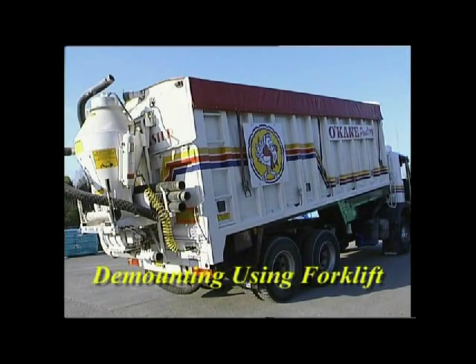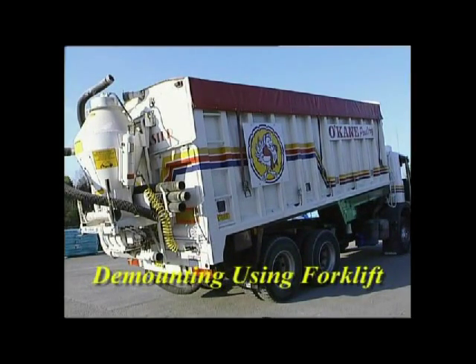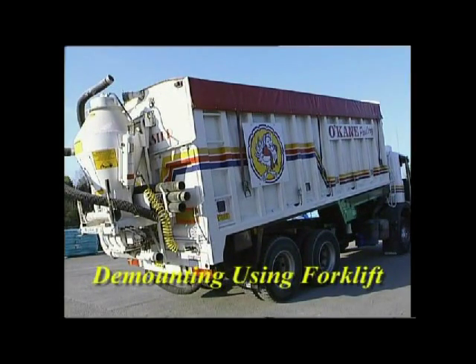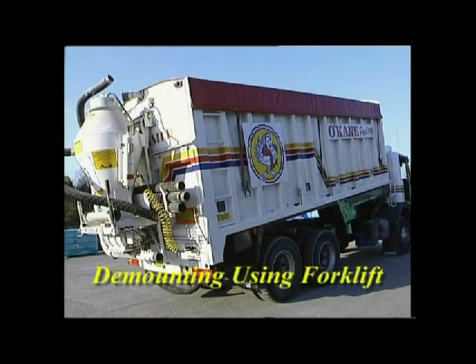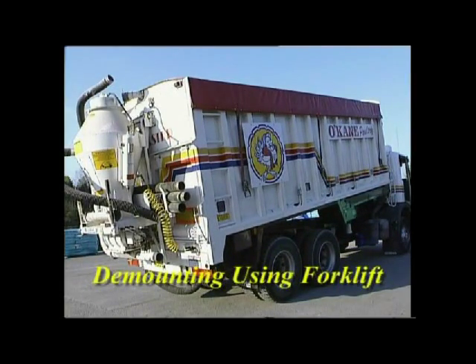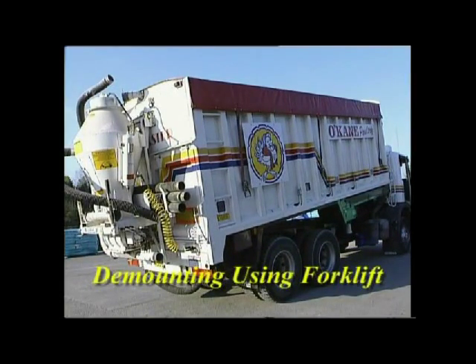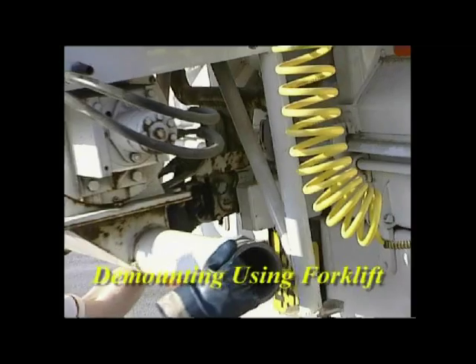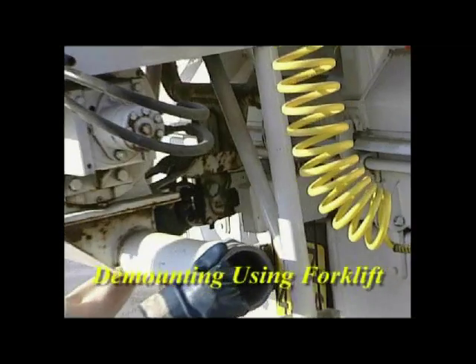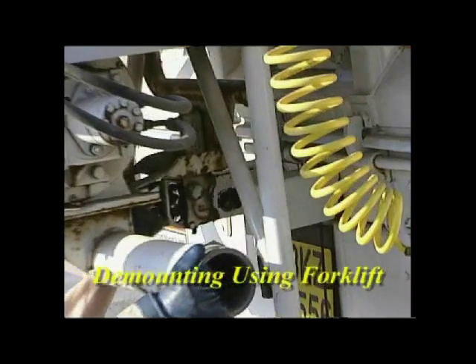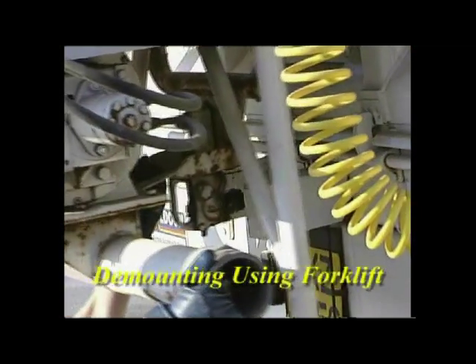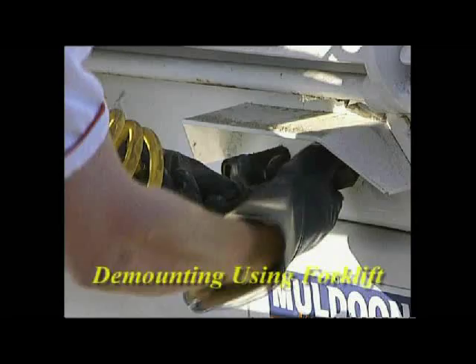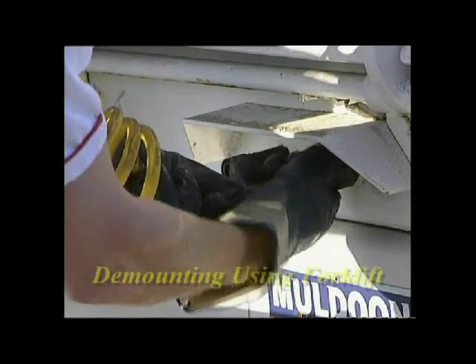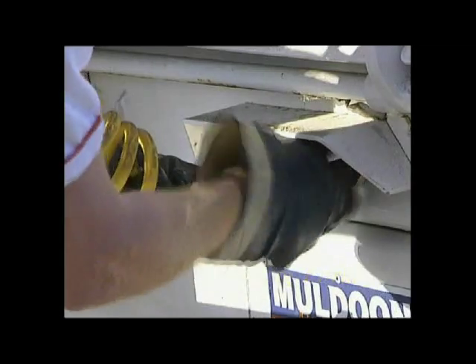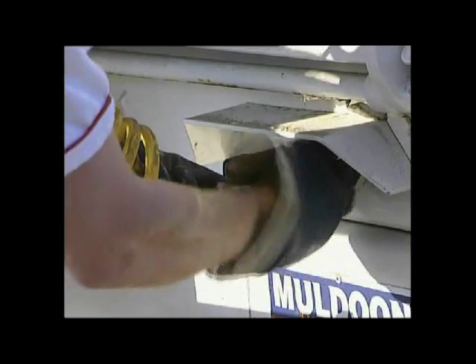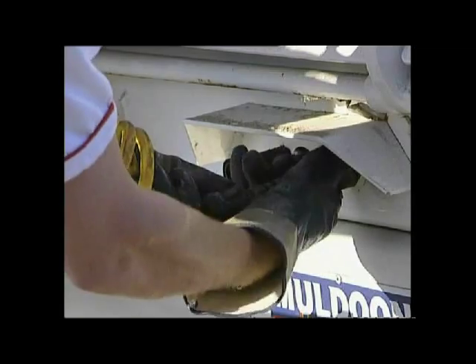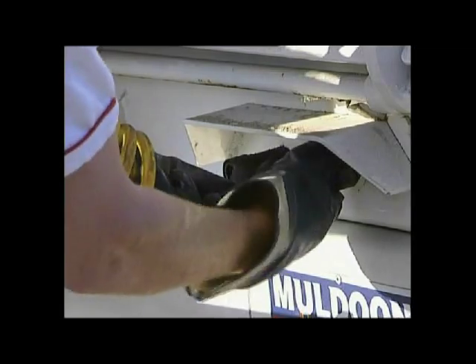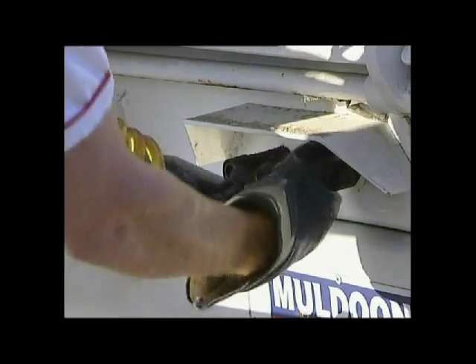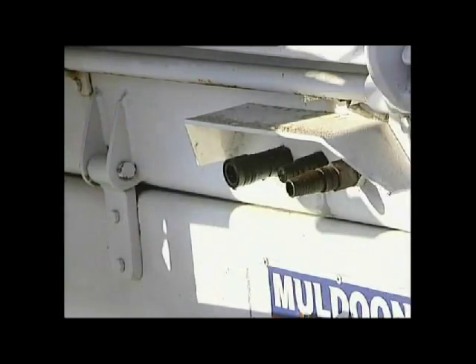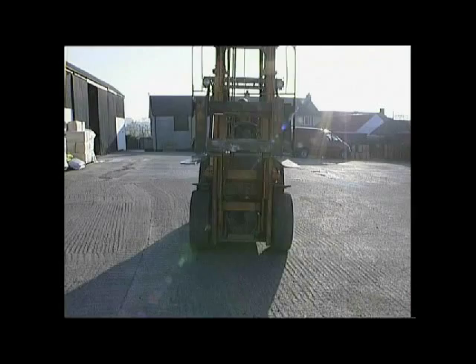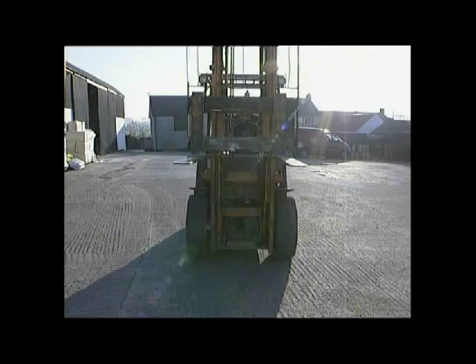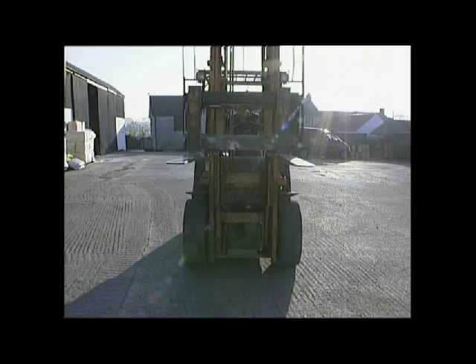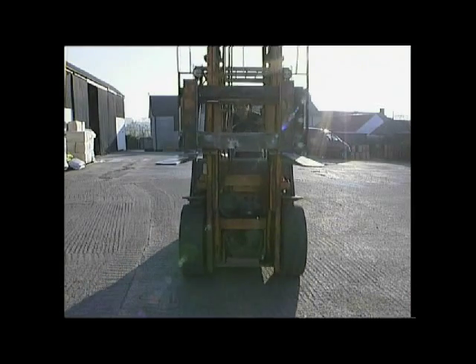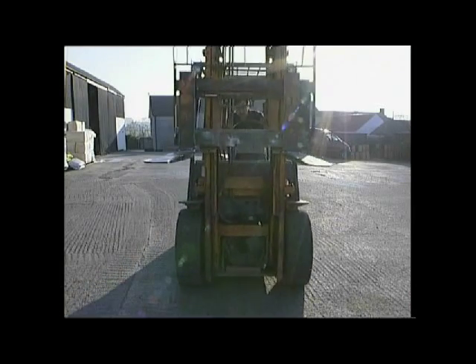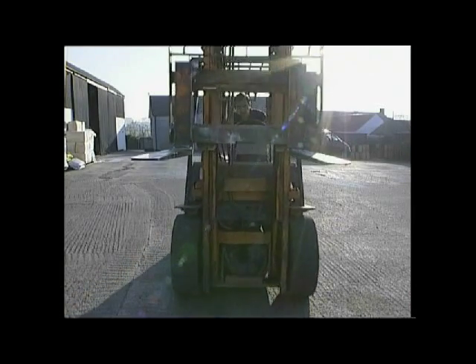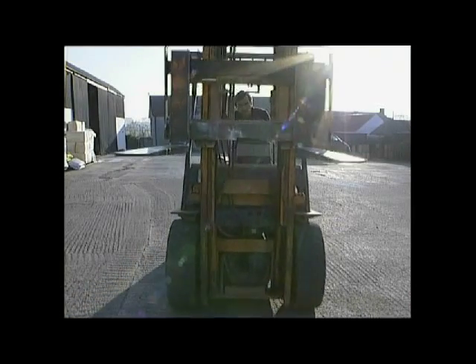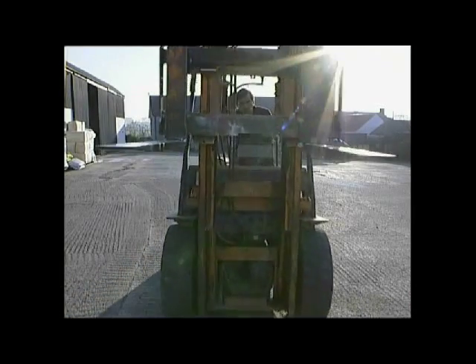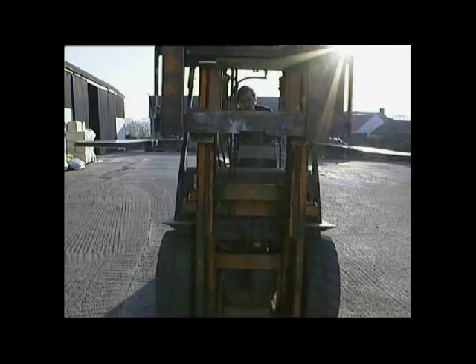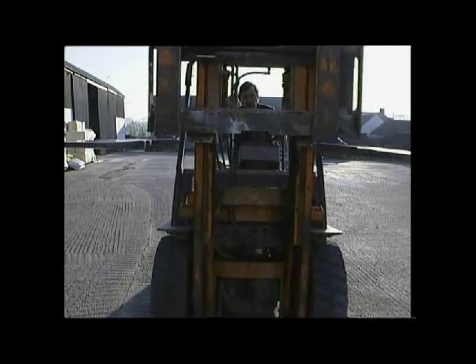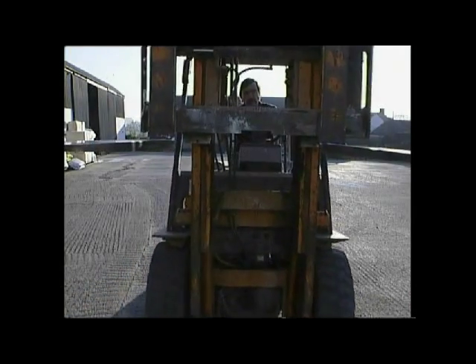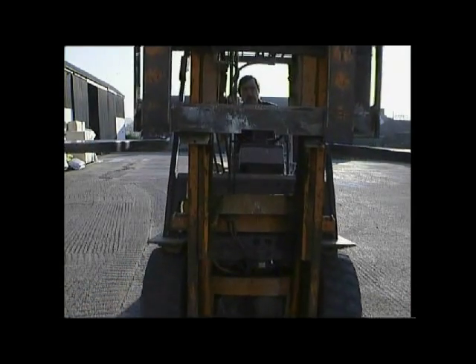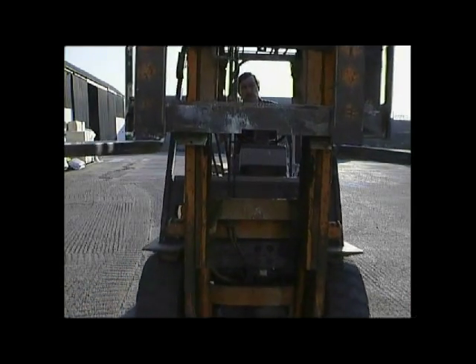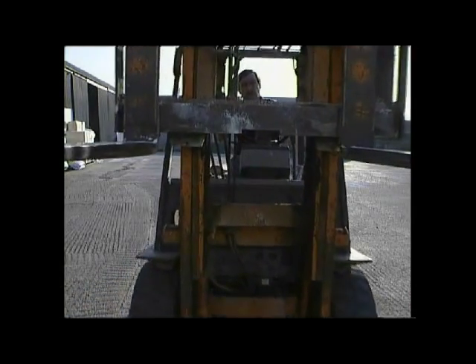The more common method of demounting is by use of a forklift truck. This process takes only a few minutes.